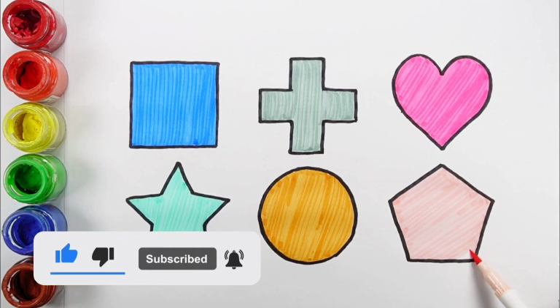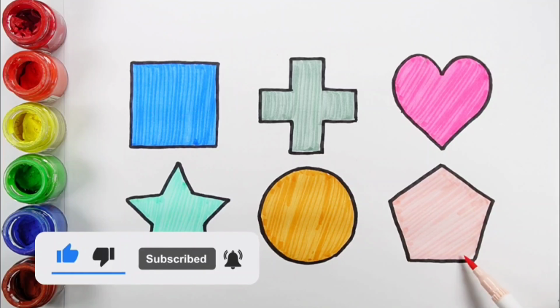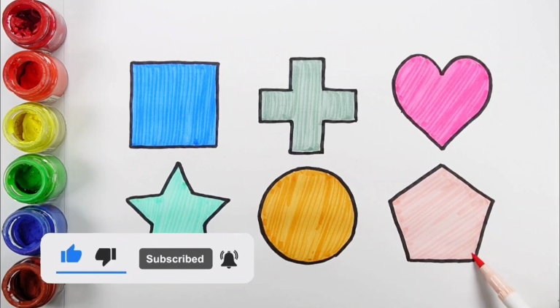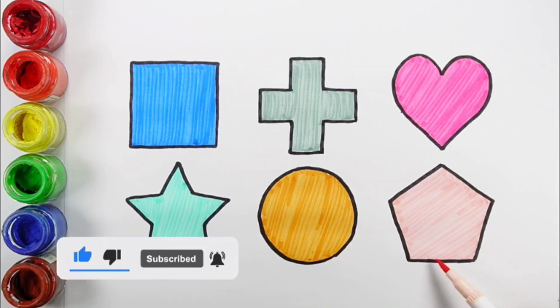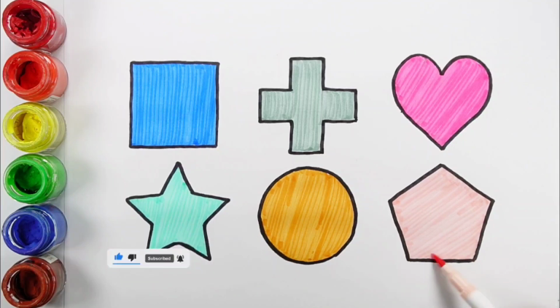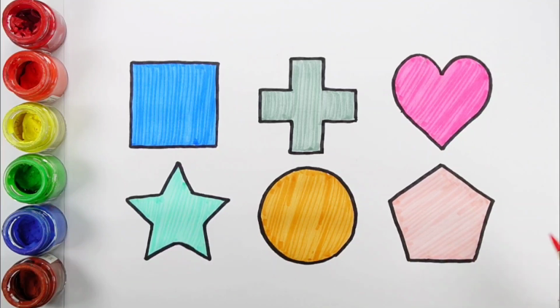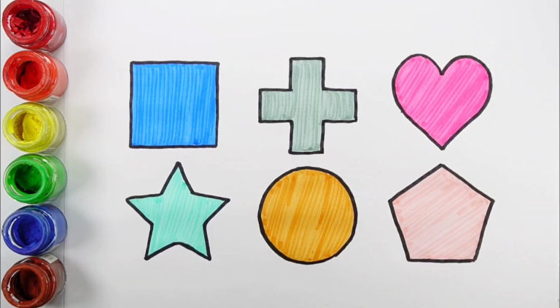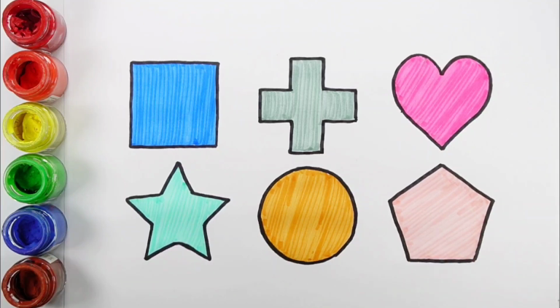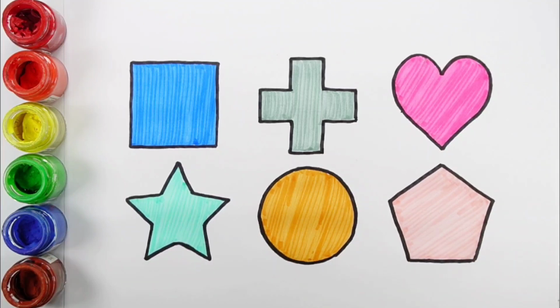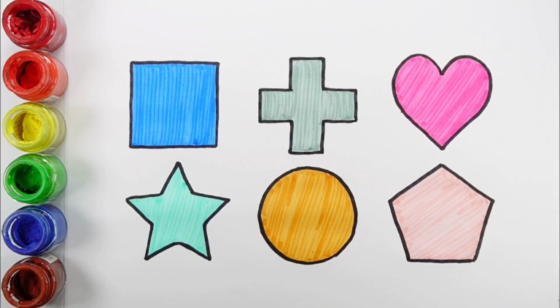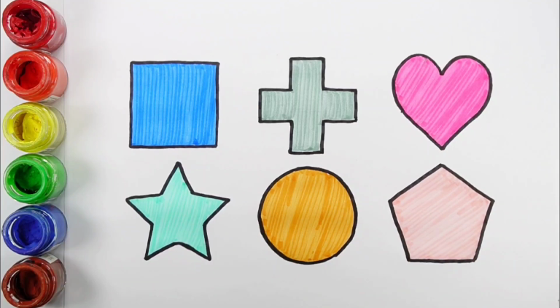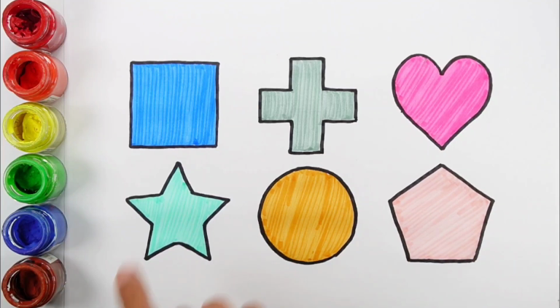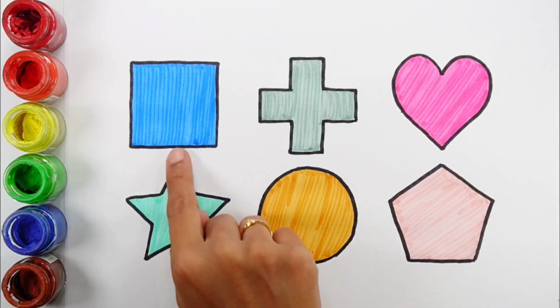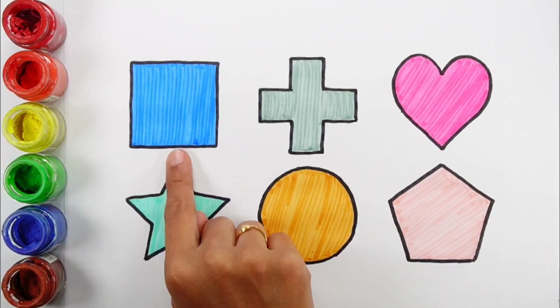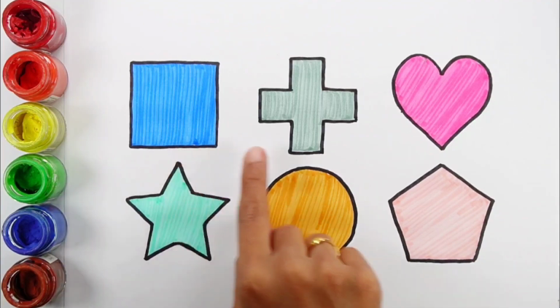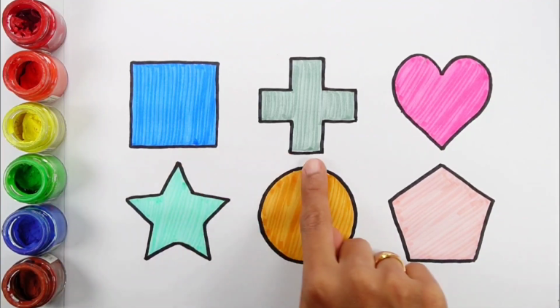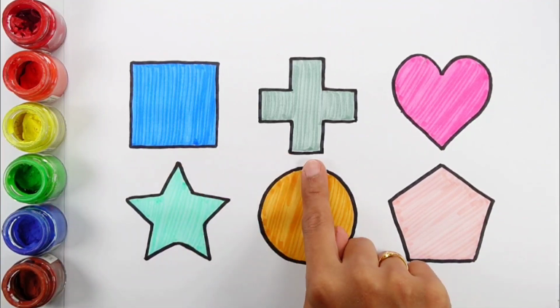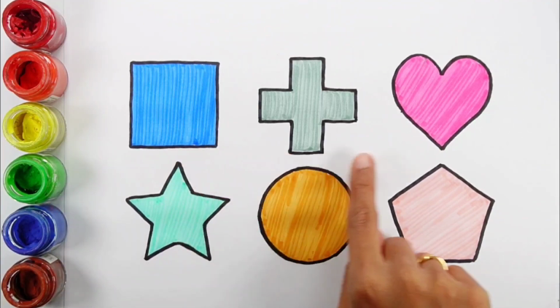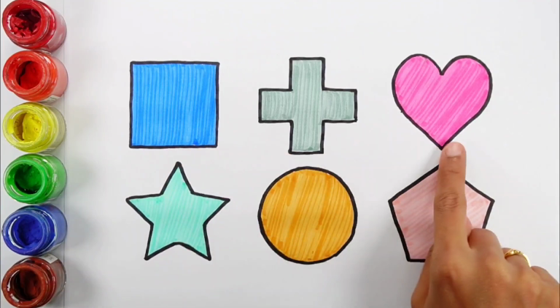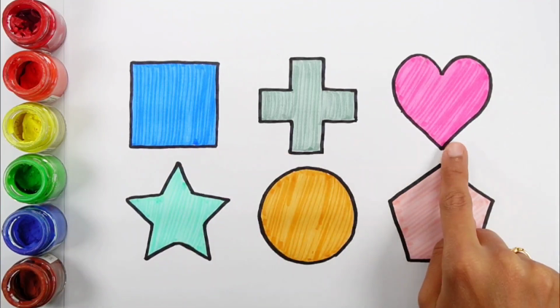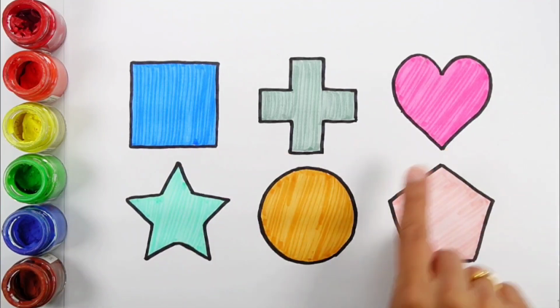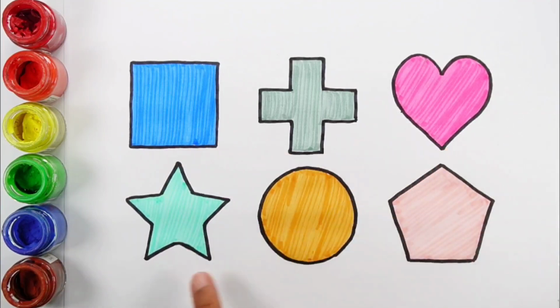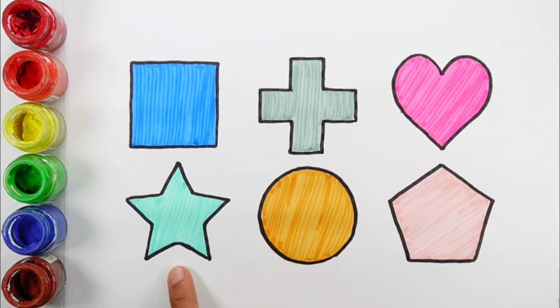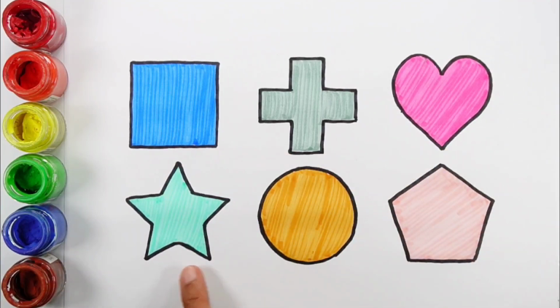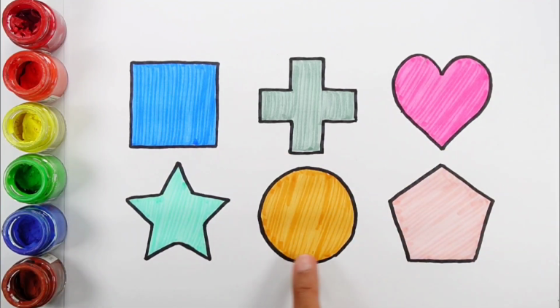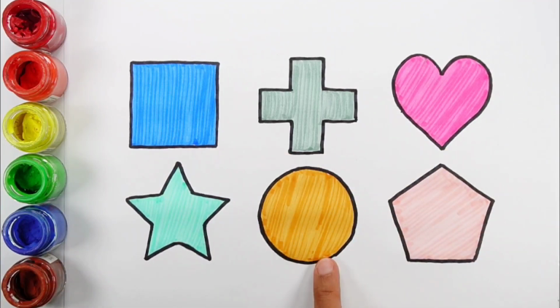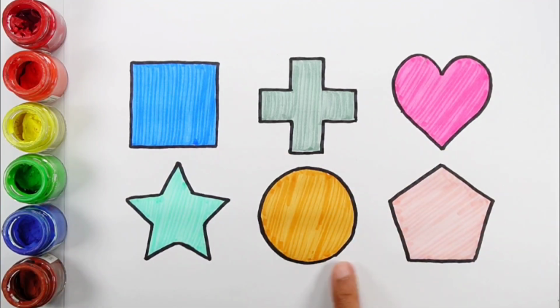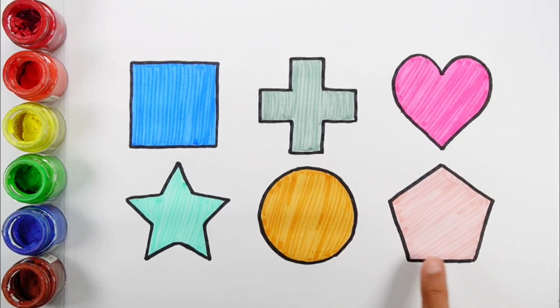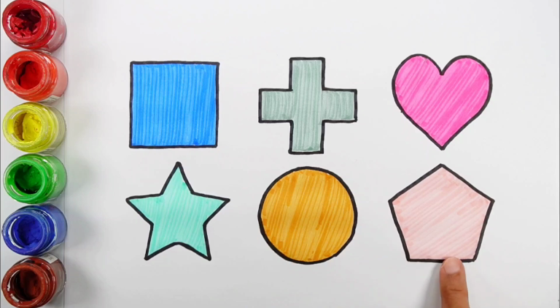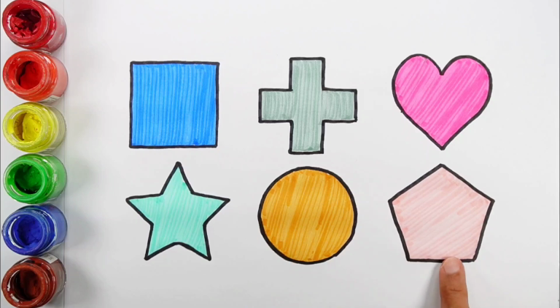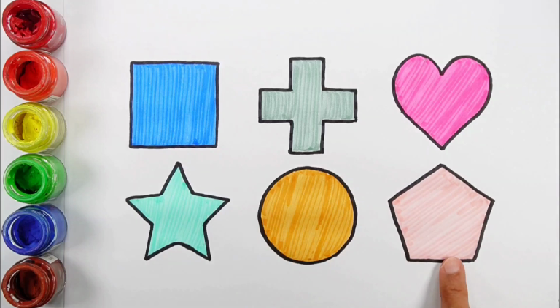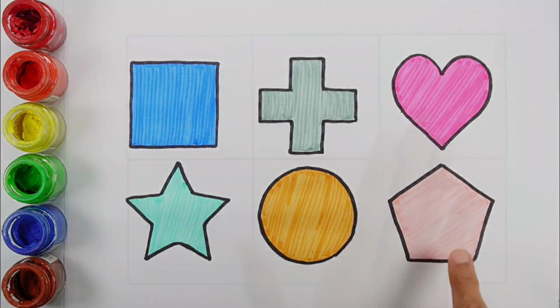Pentagon. Square, Cross, Heart, Star. Circle. Pentagon.